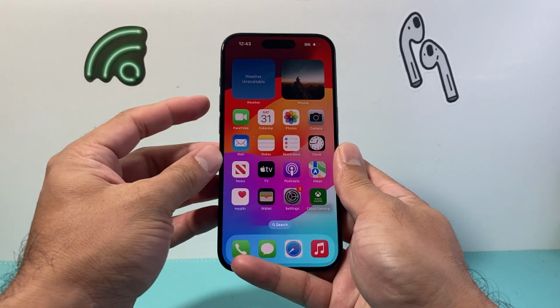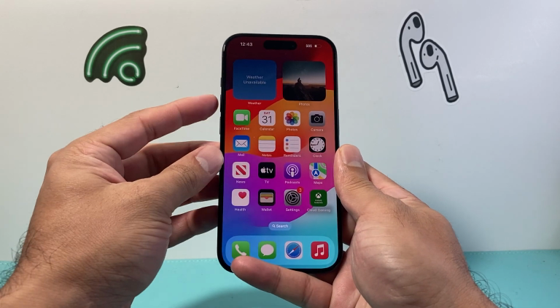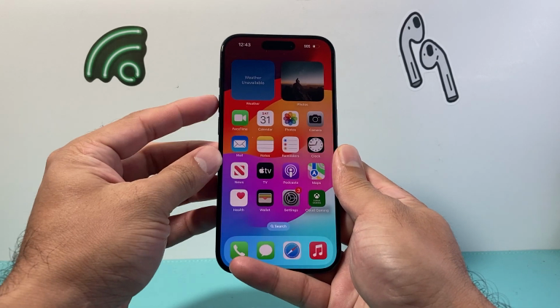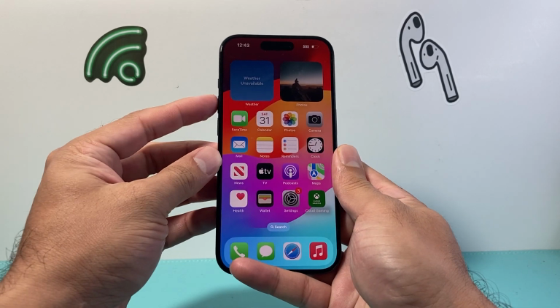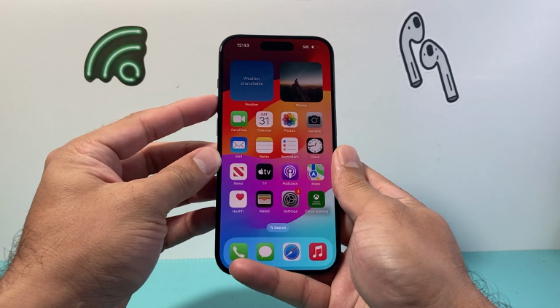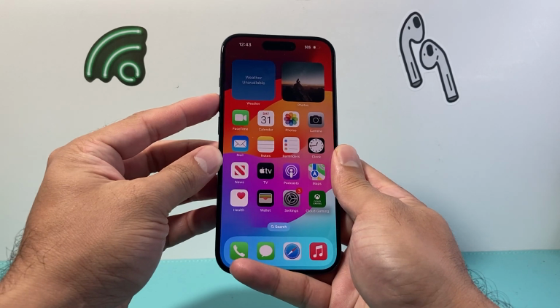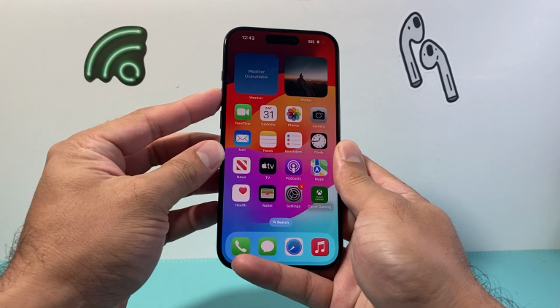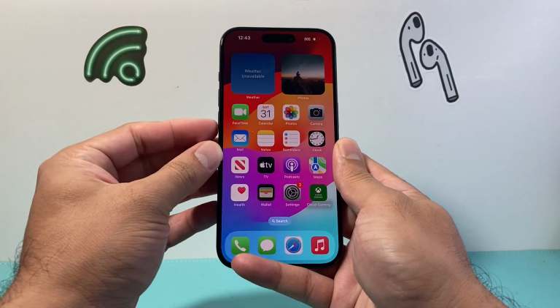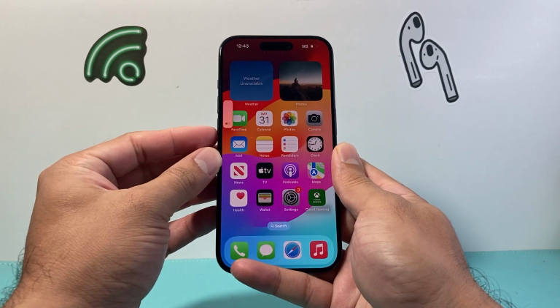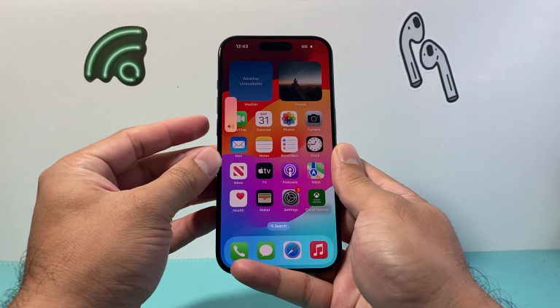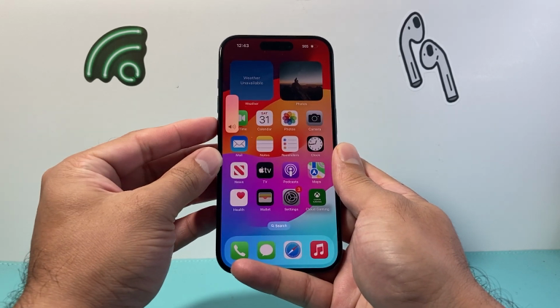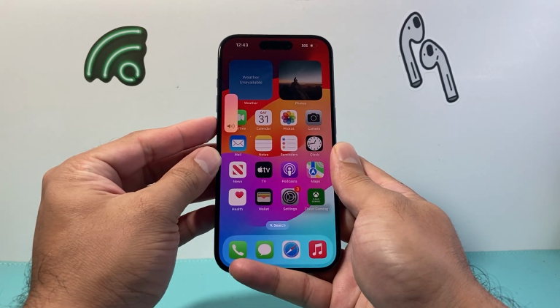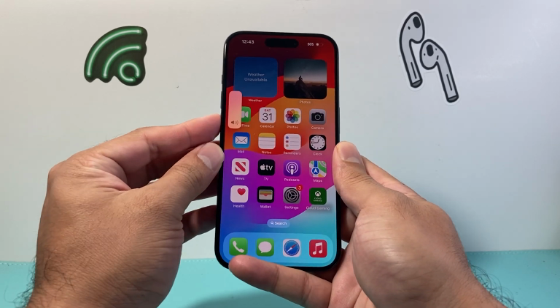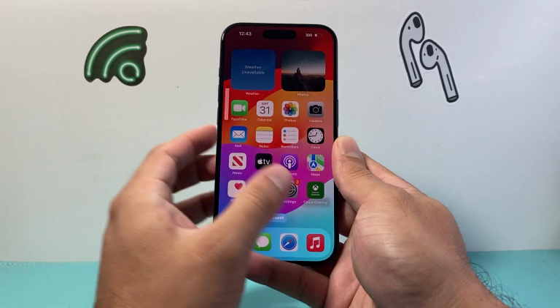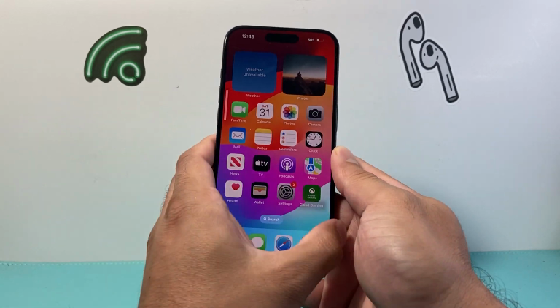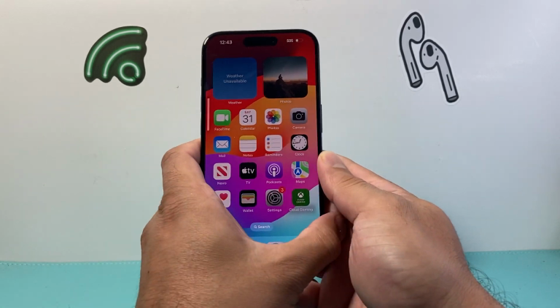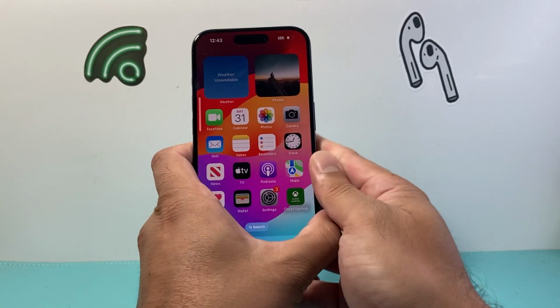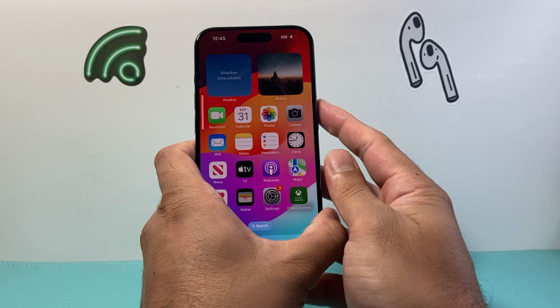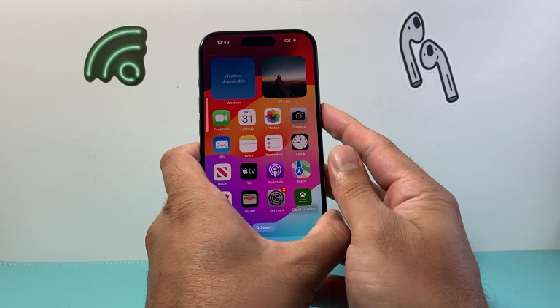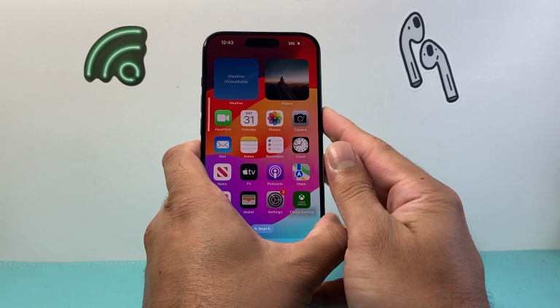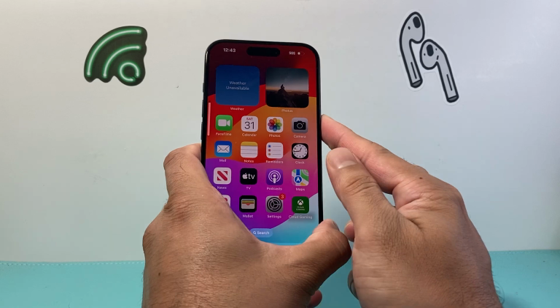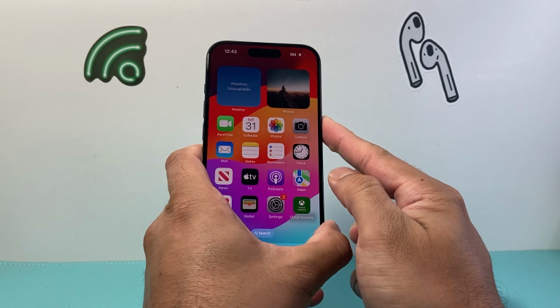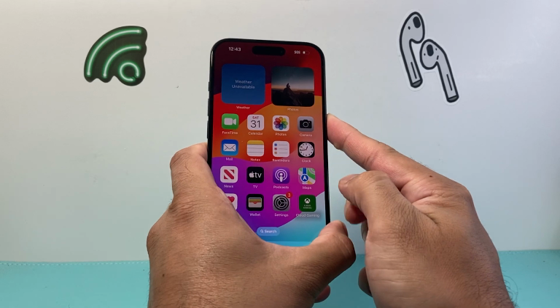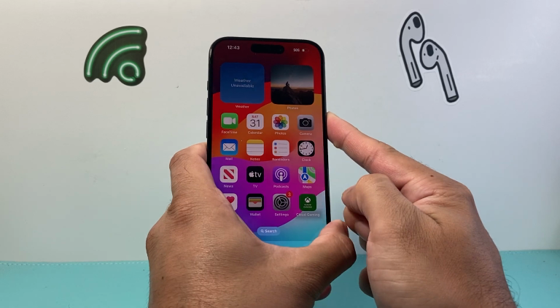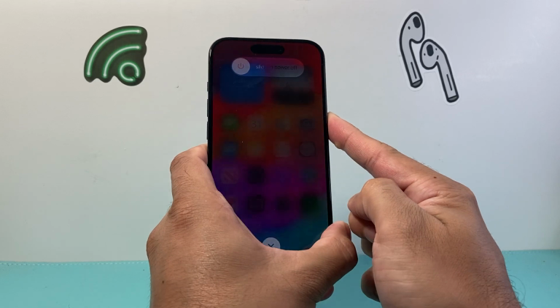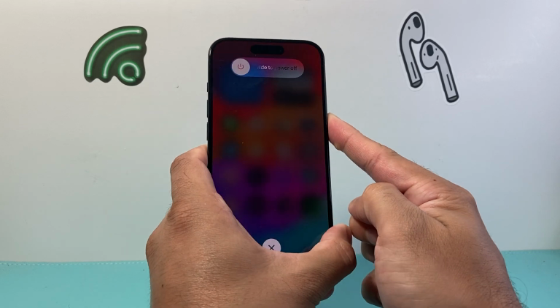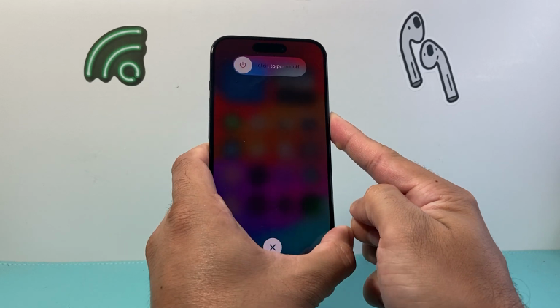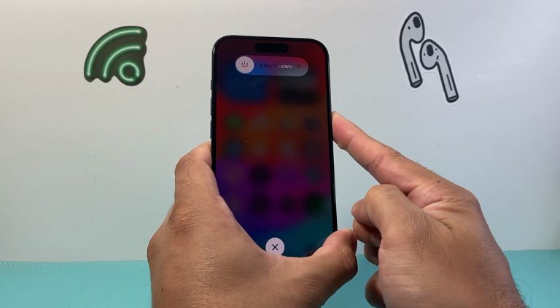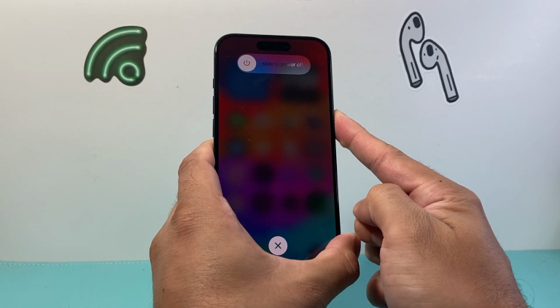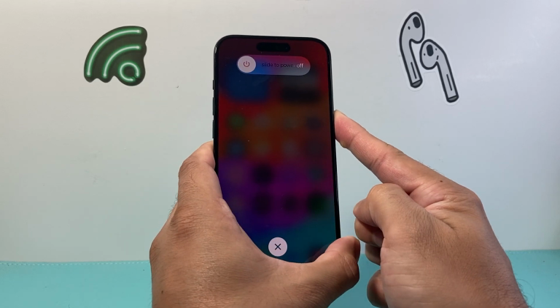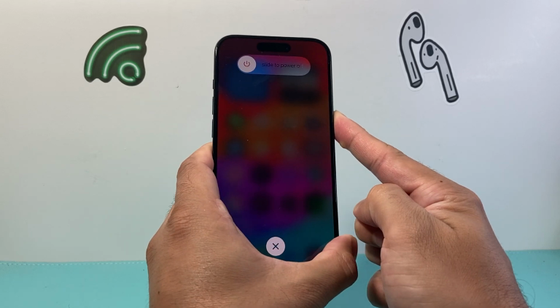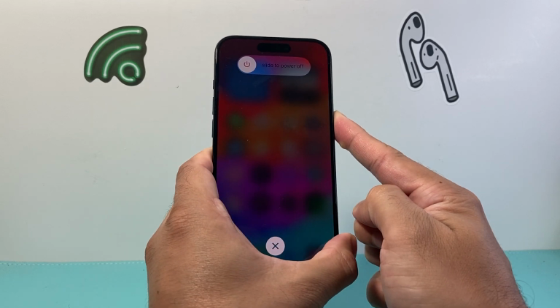I press and release the volume up, hold volume down, and then I hold on to the side button just like that.